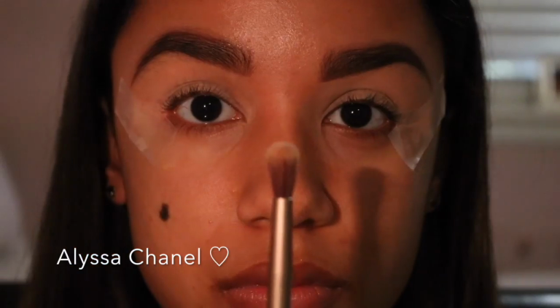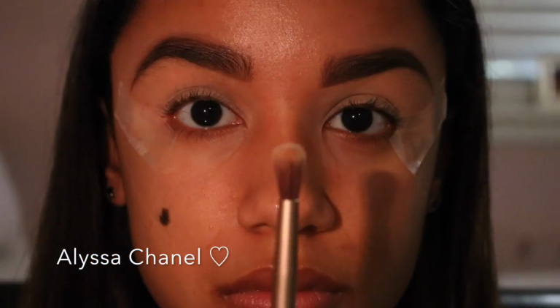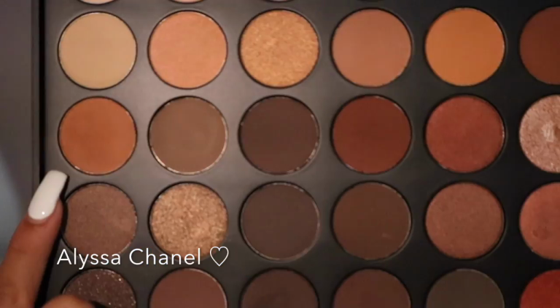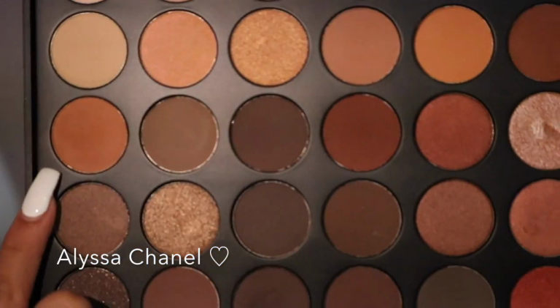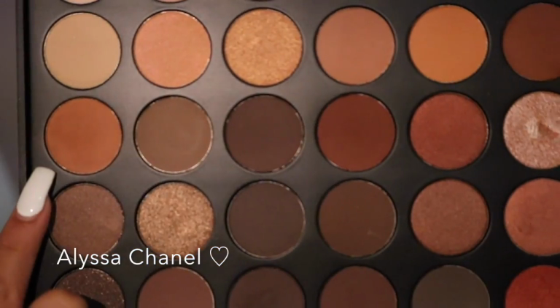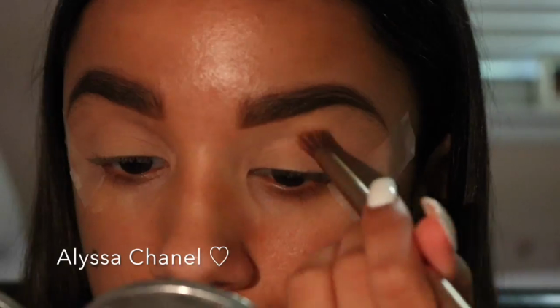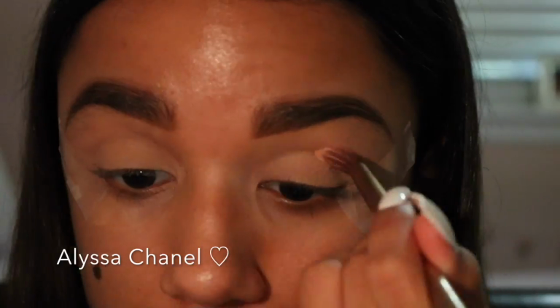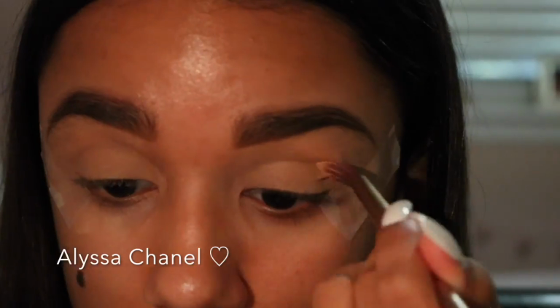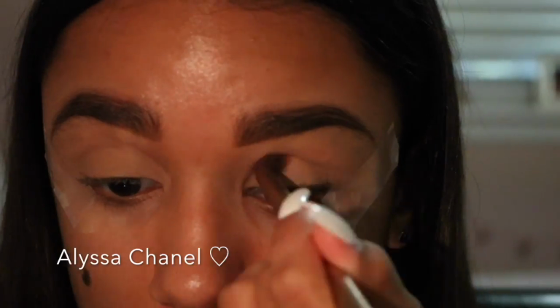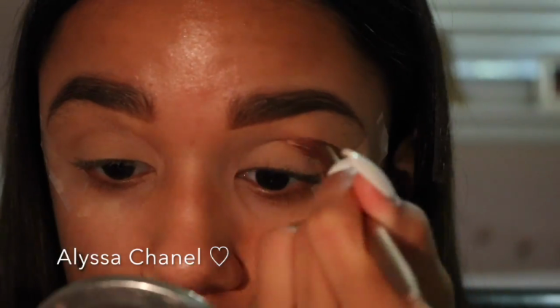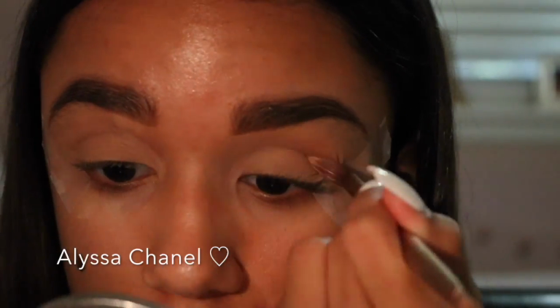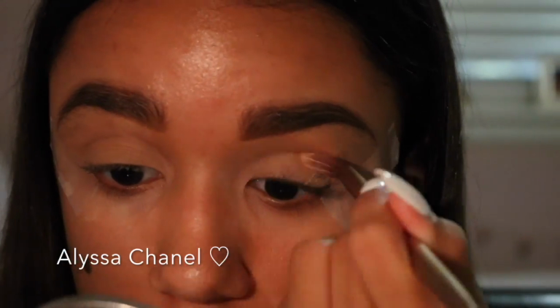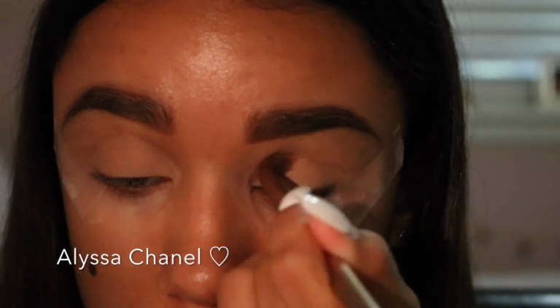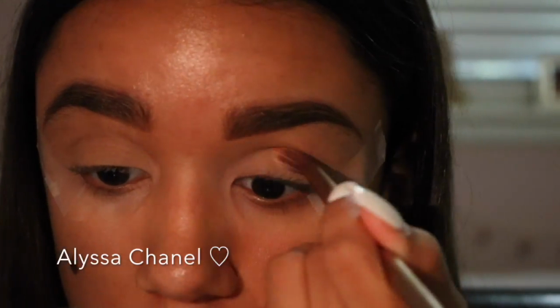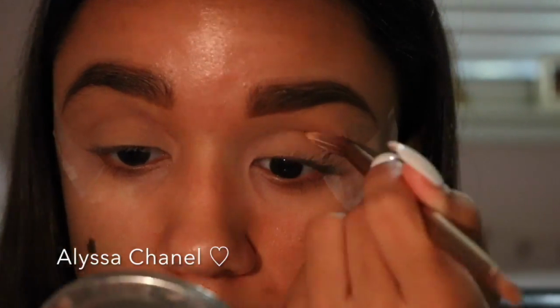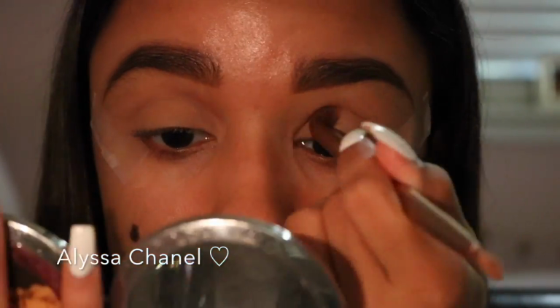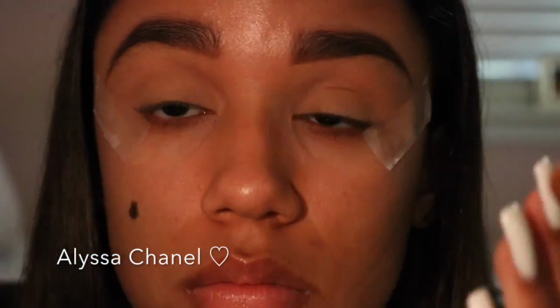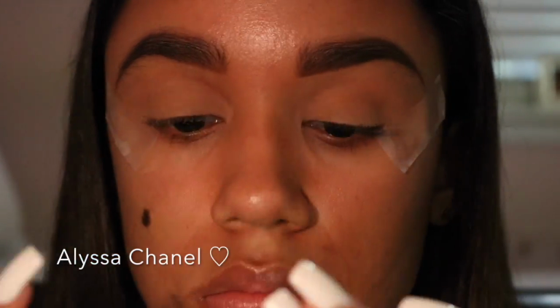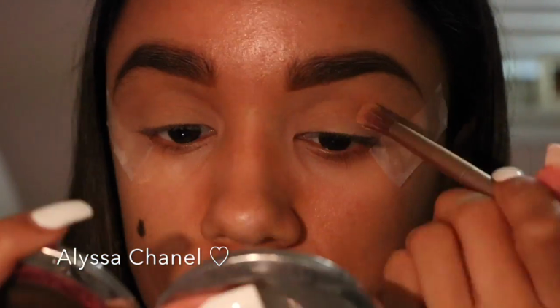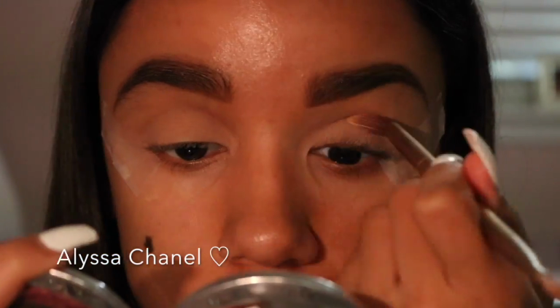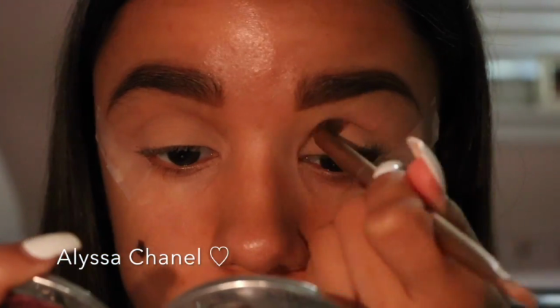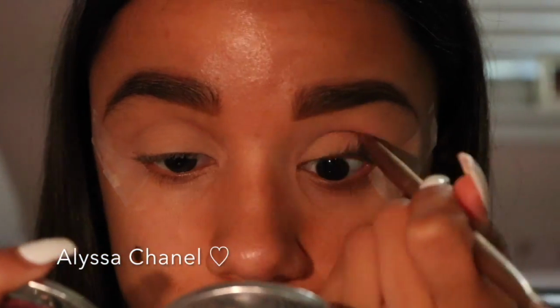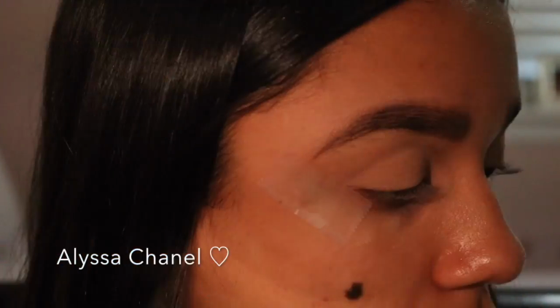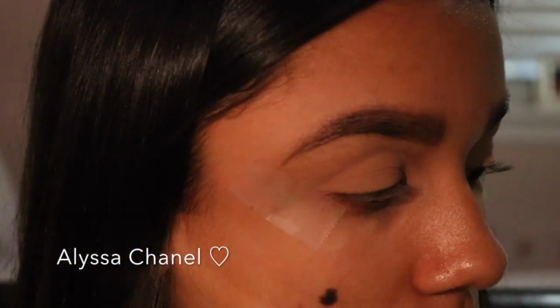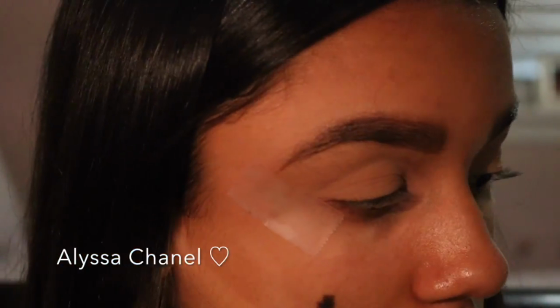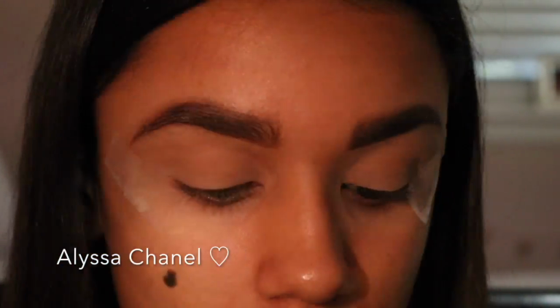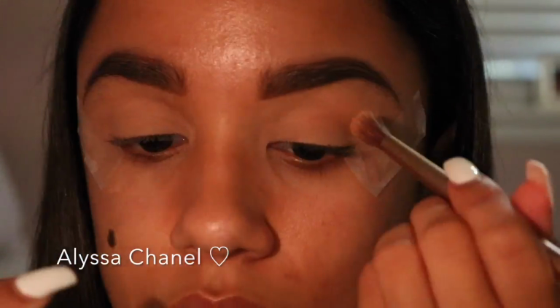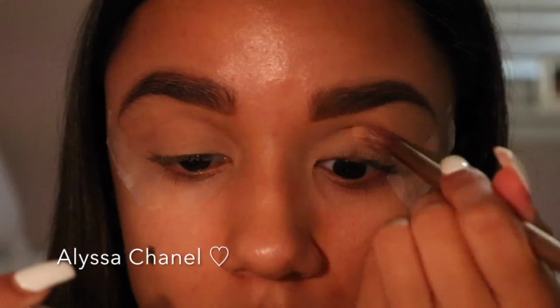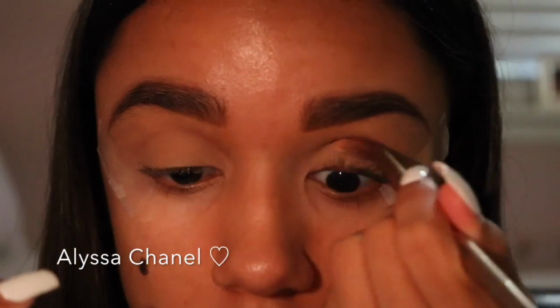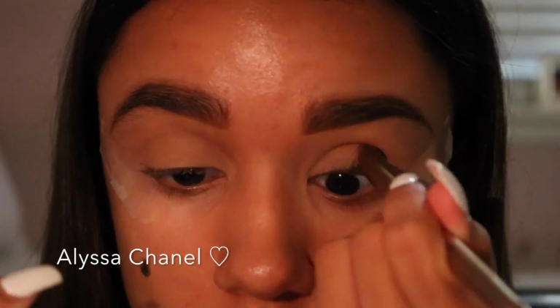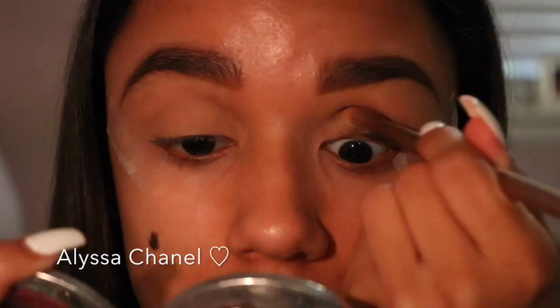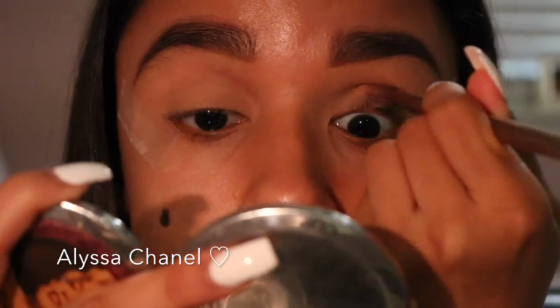Next I'm going to take my Naked 2 crease brush in a caramel color and place that in my crease using windshield wiper motion.